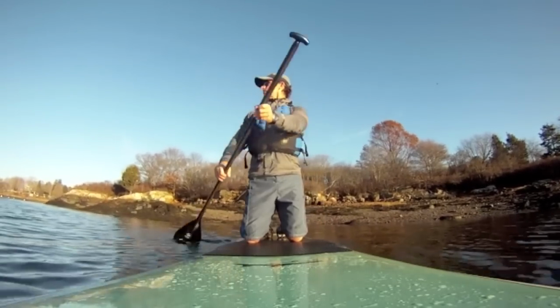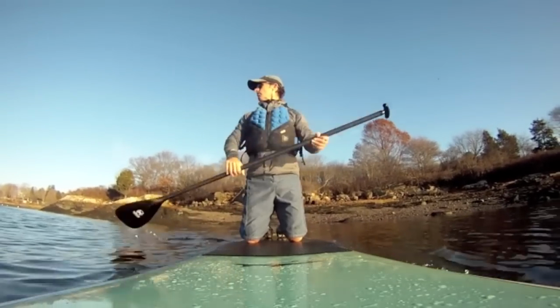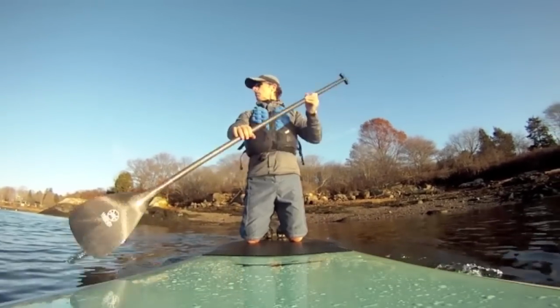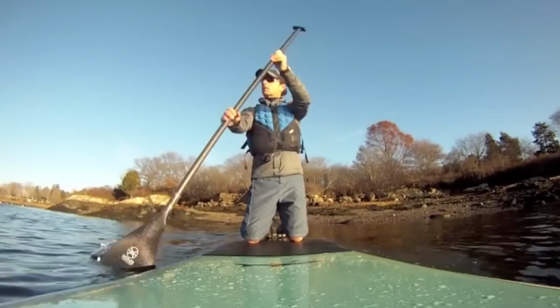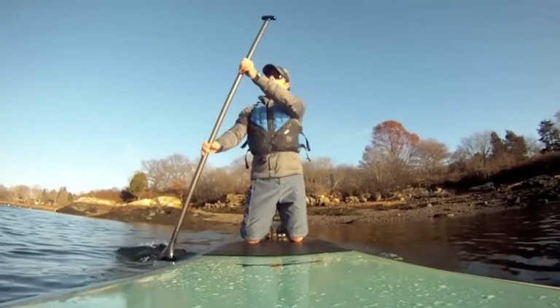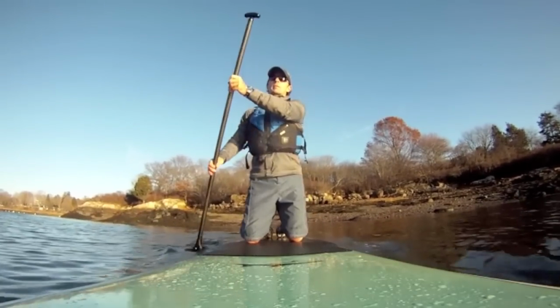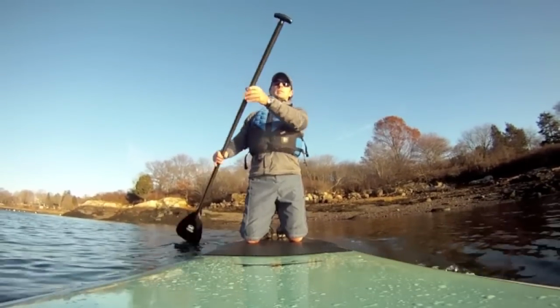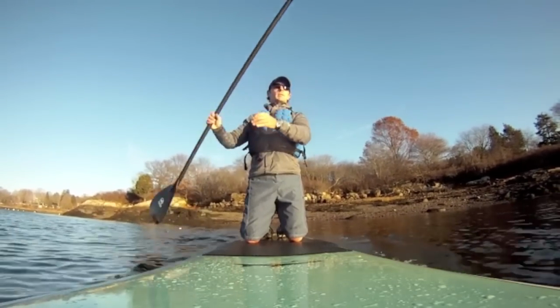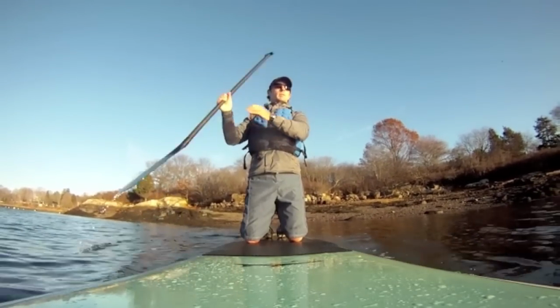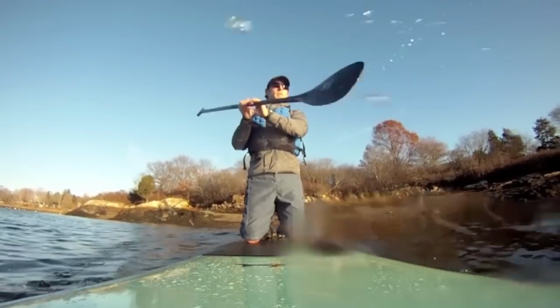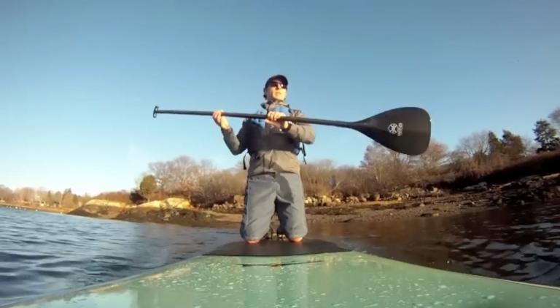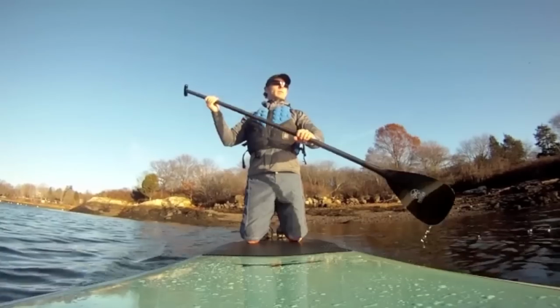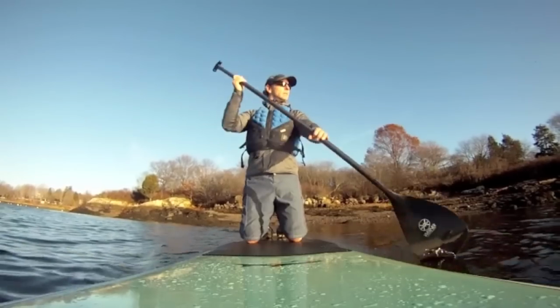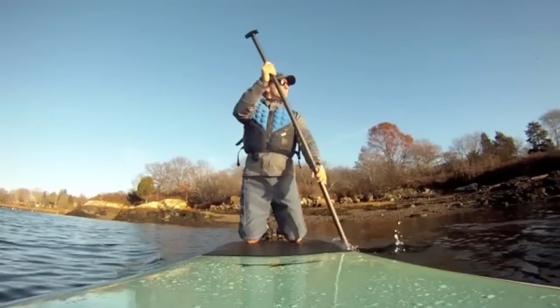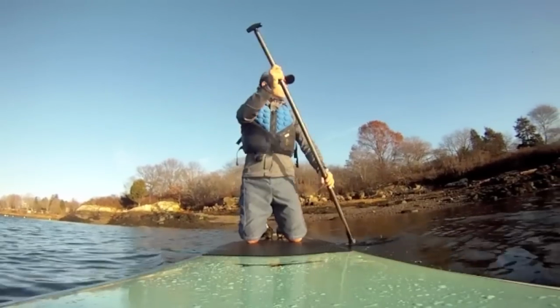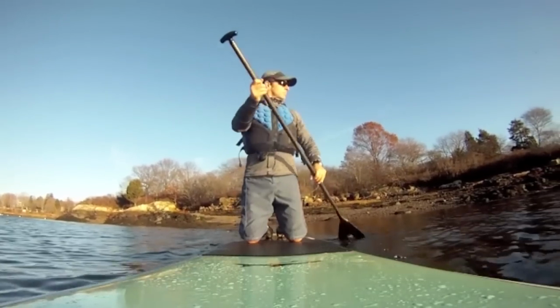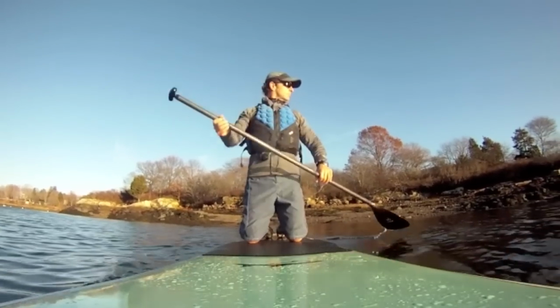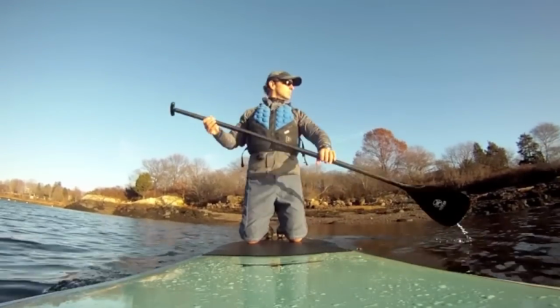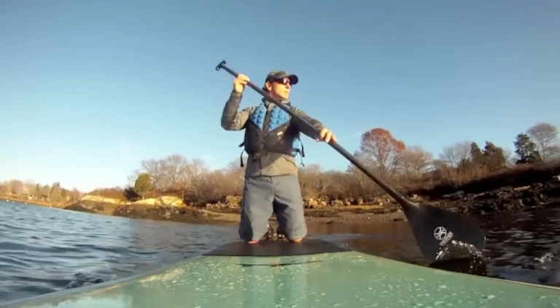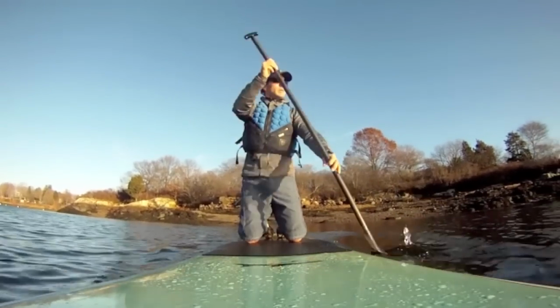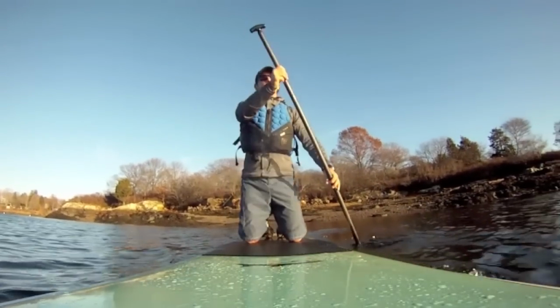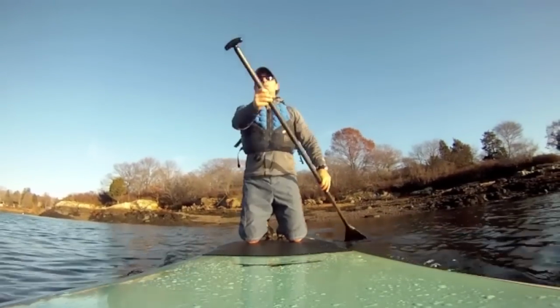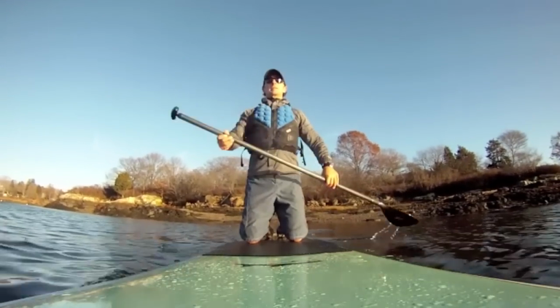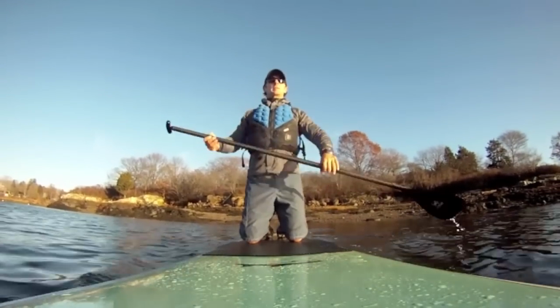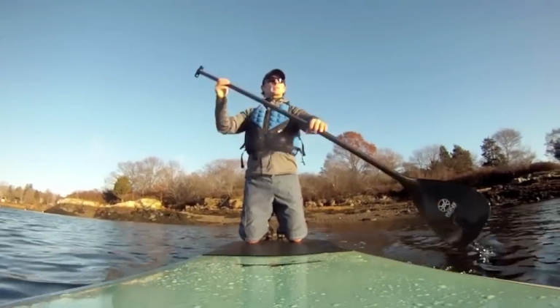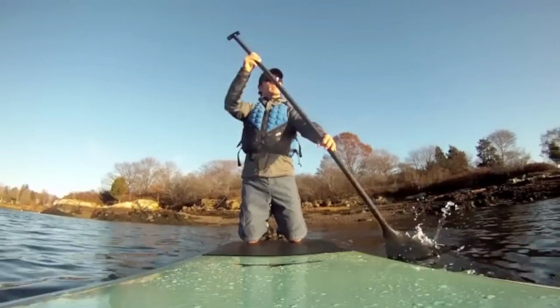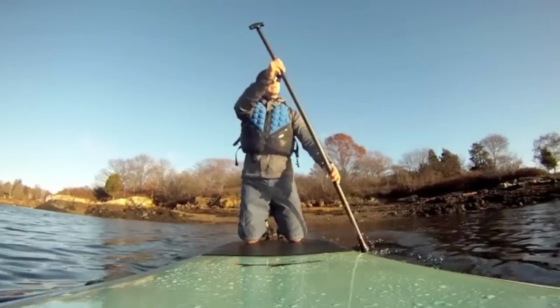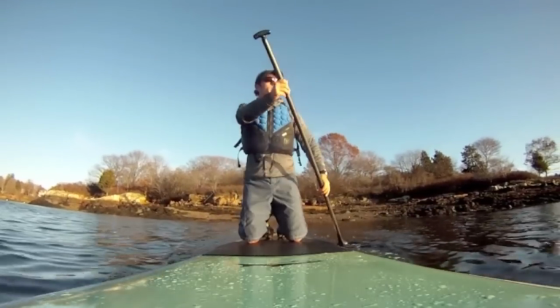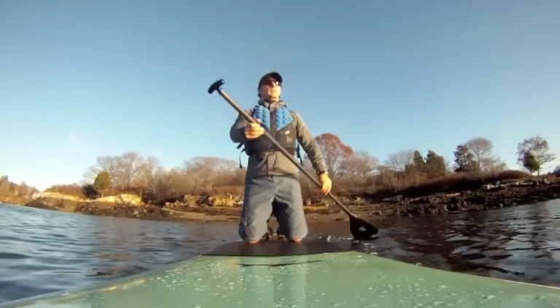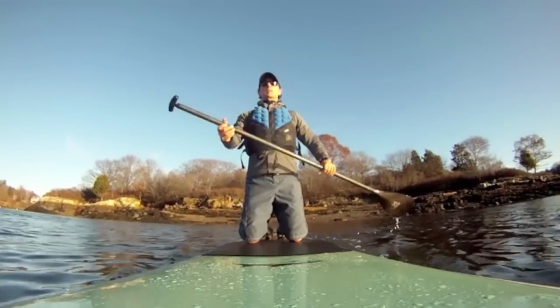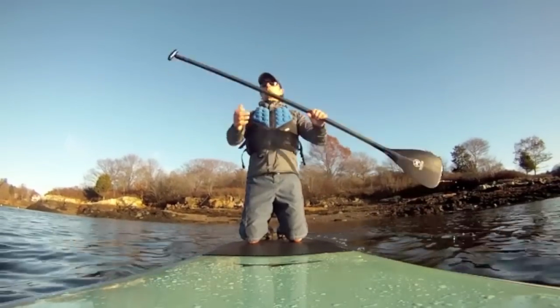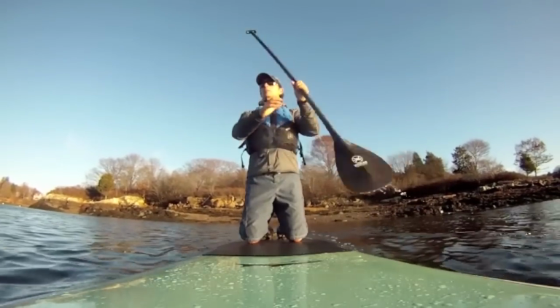Place your knees about hips width apart and just aft of the board center. Take a few strokes in this position to get the feel of how the board will respond.